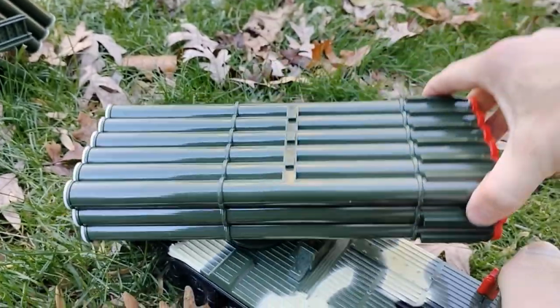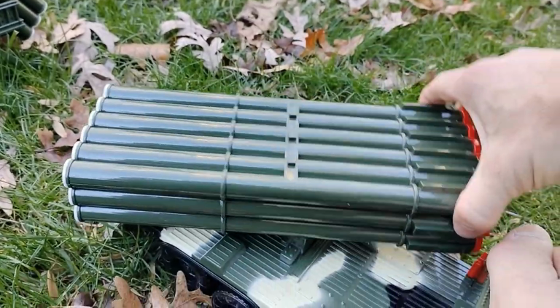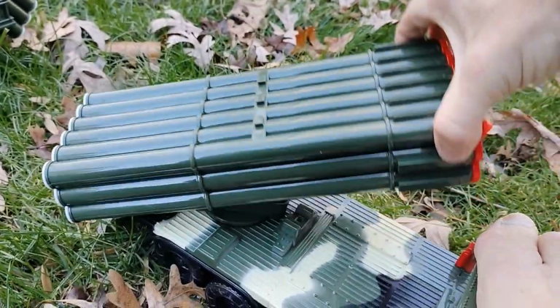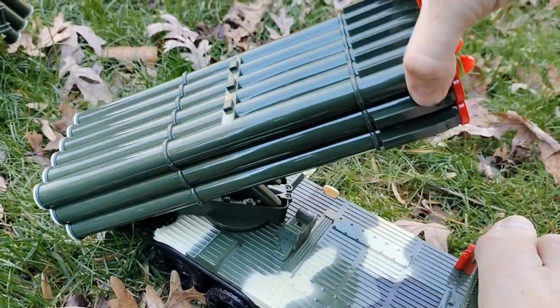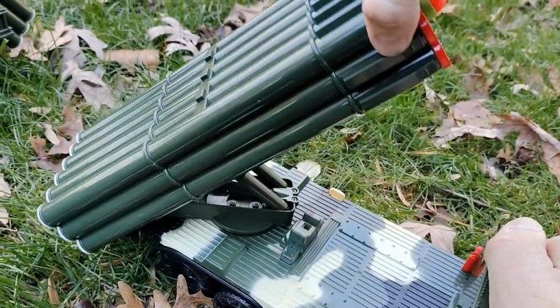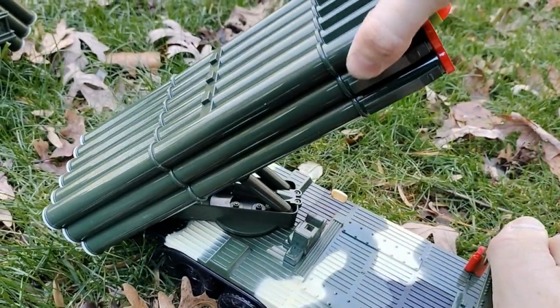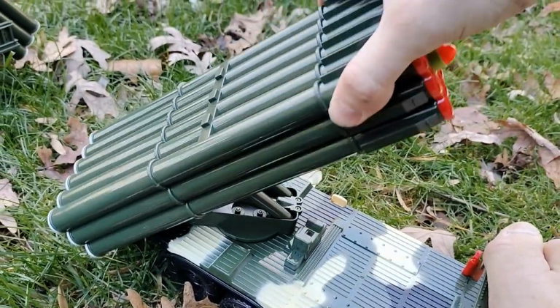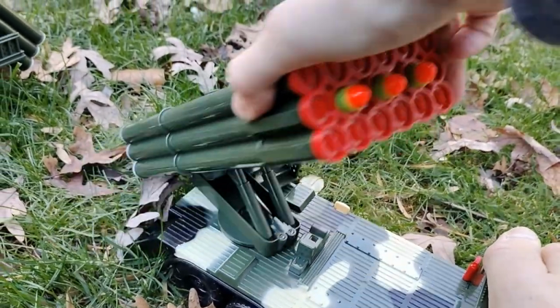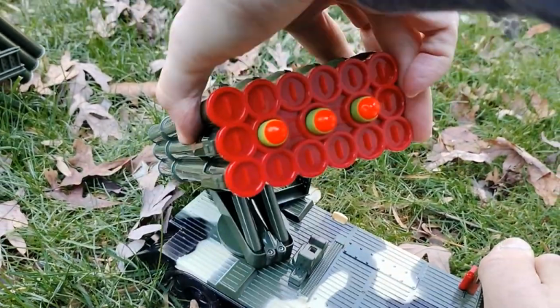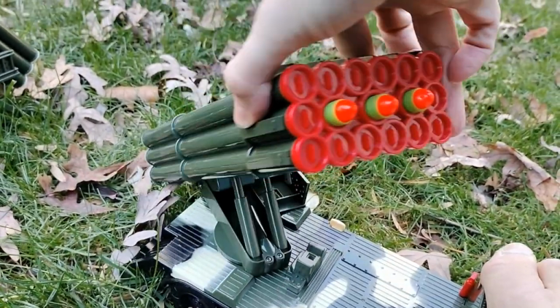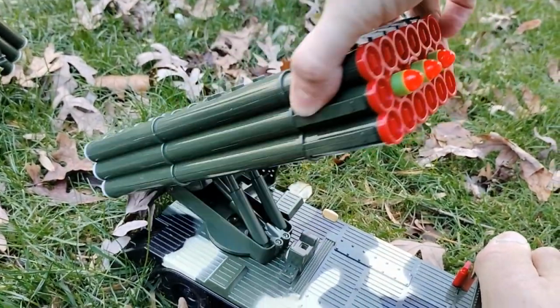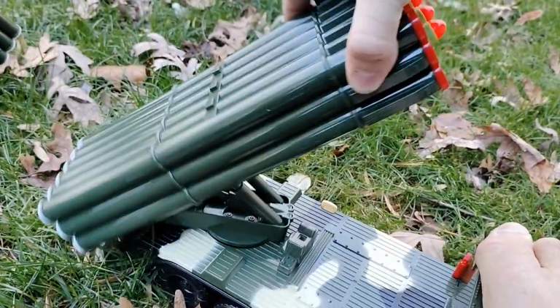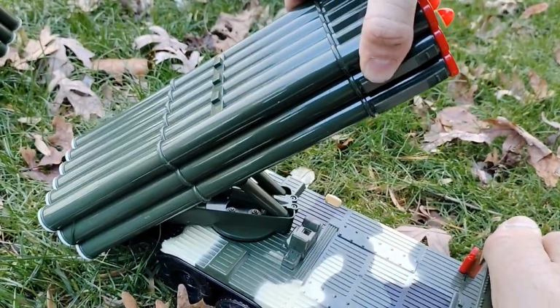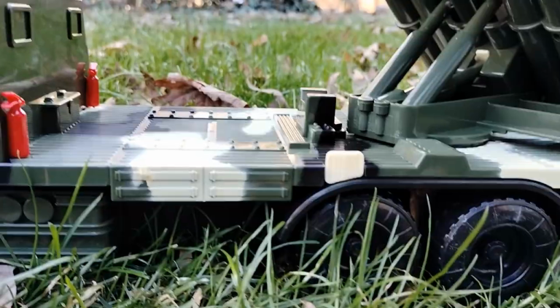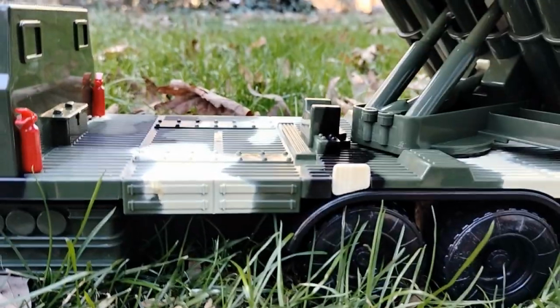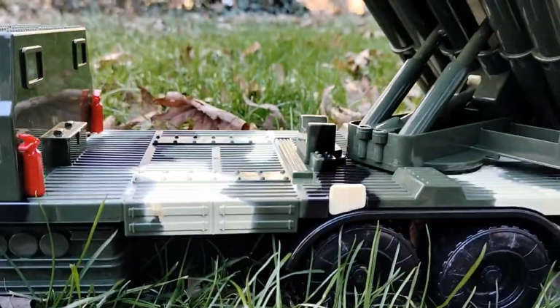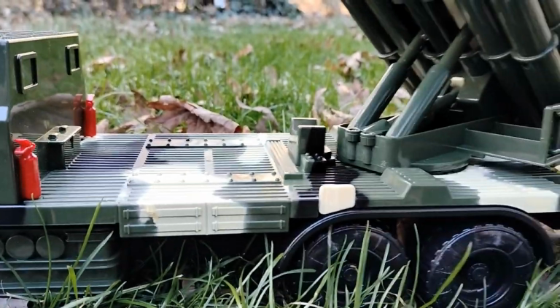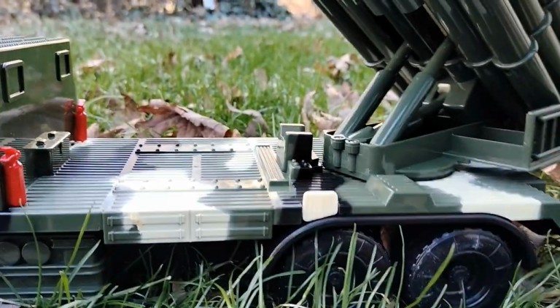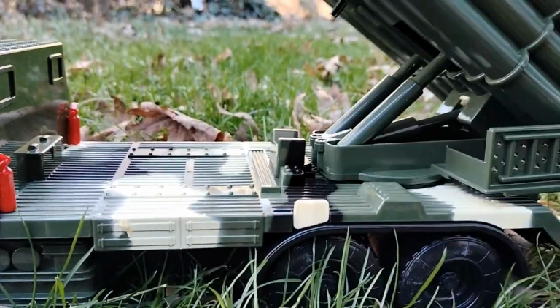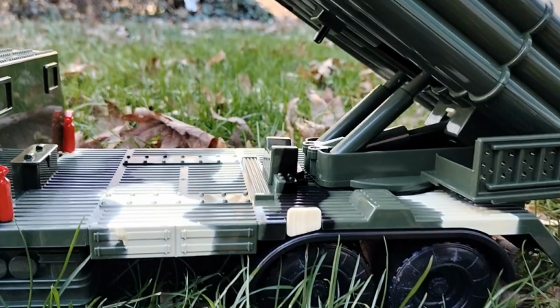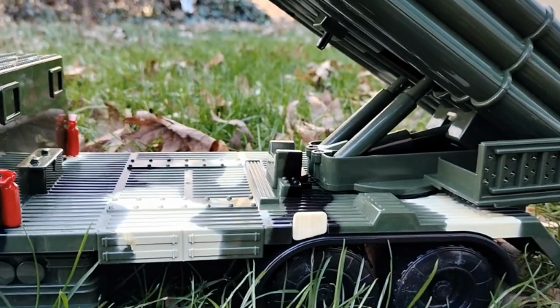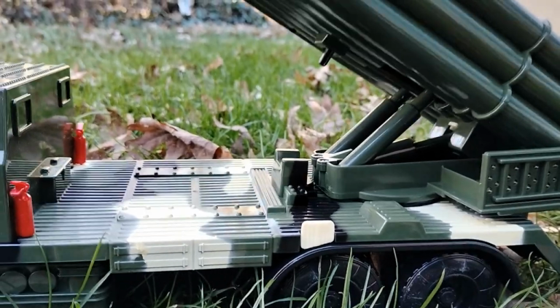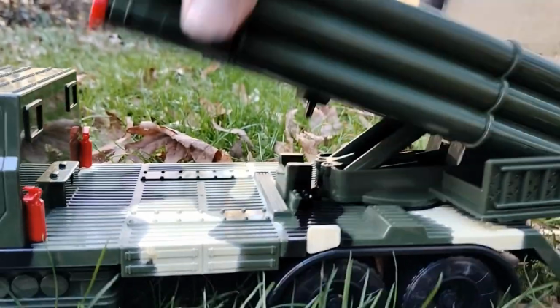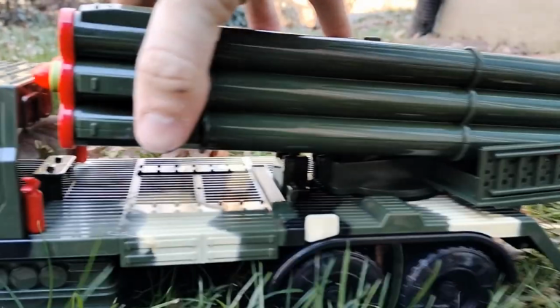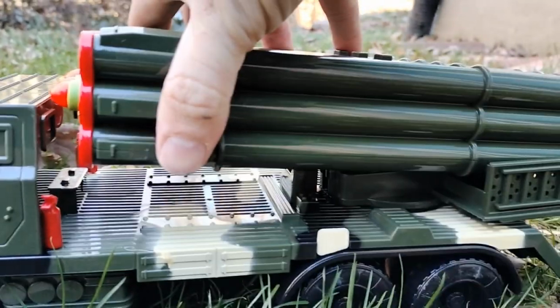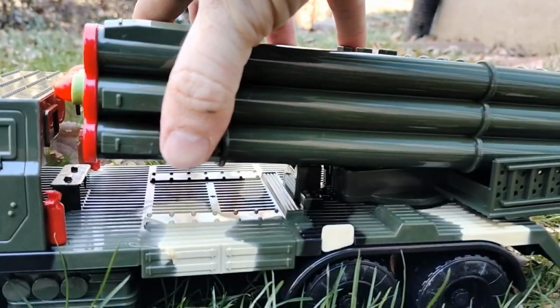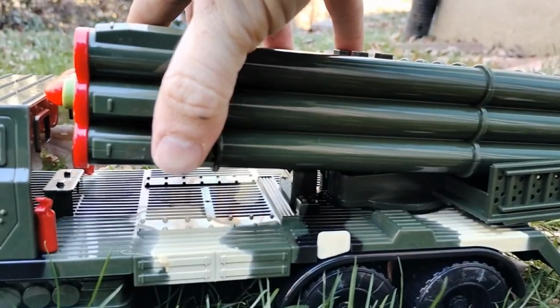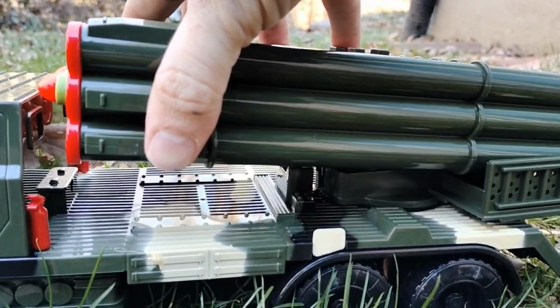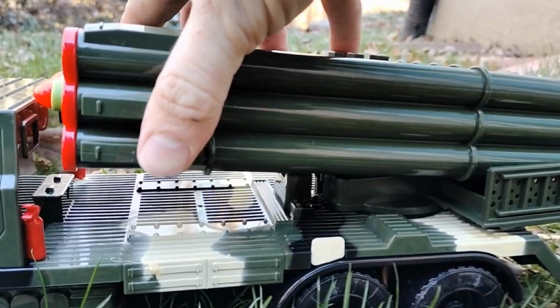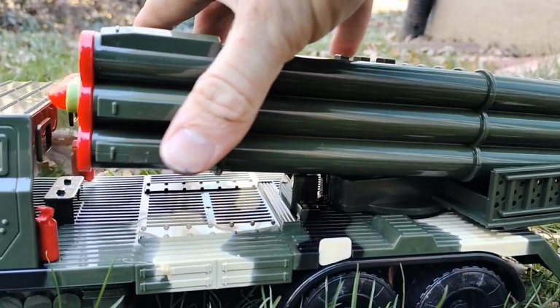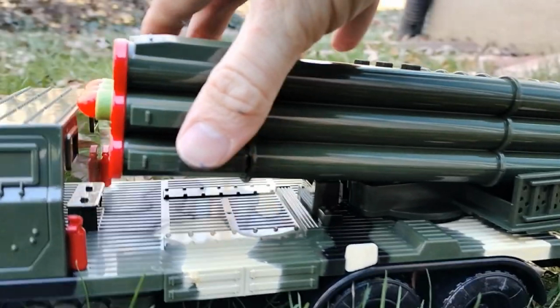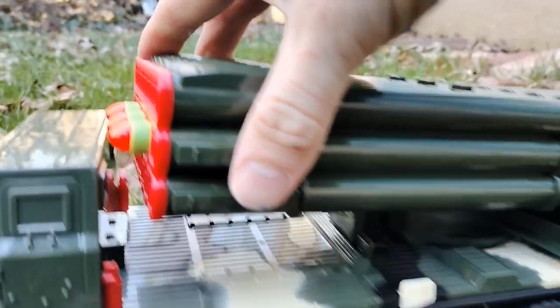The missiles go up, down, turn left, right. Now there's this button here and as far as I can tell, that locks this into place.